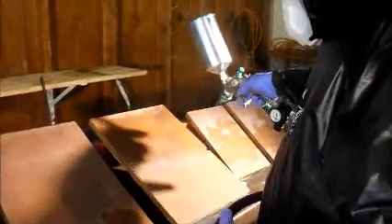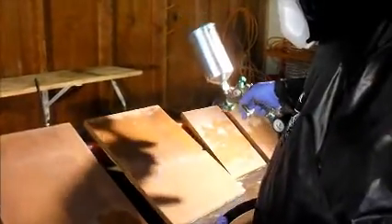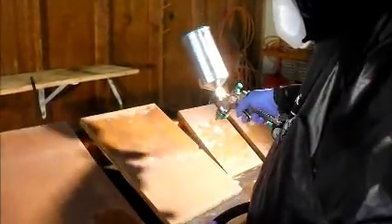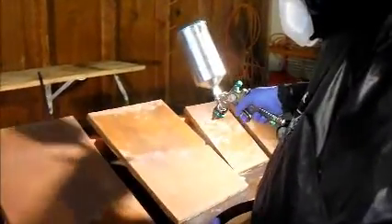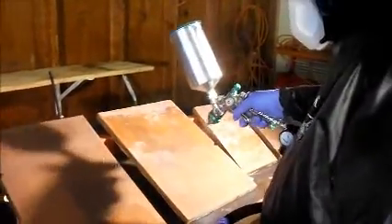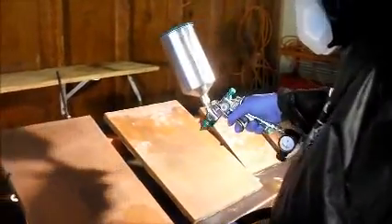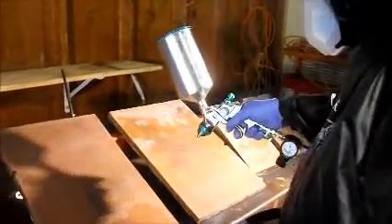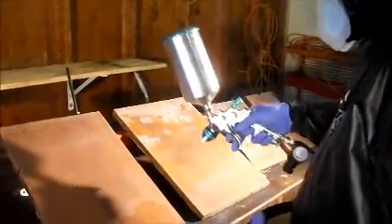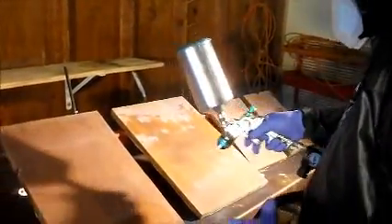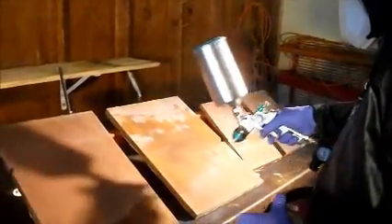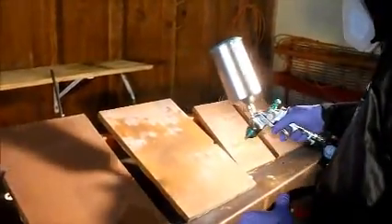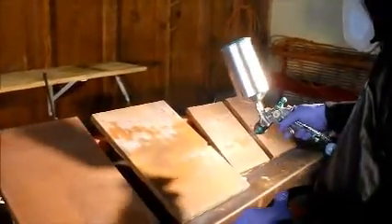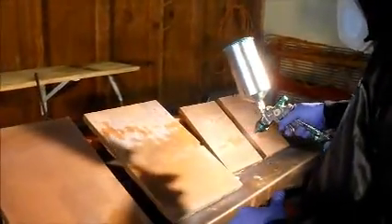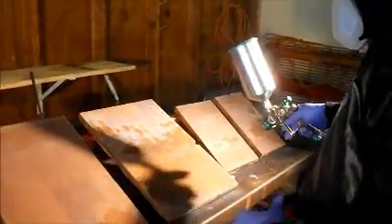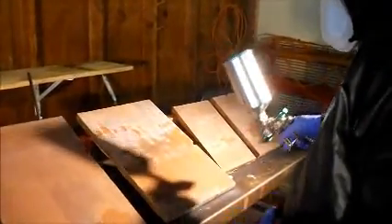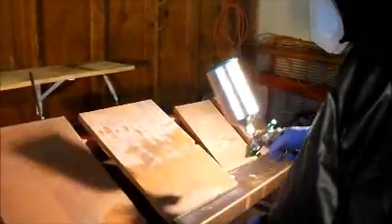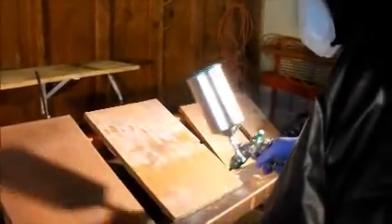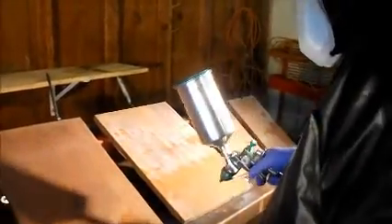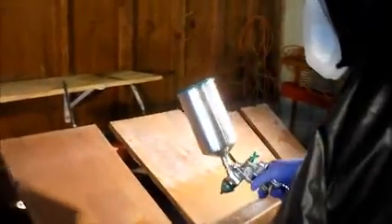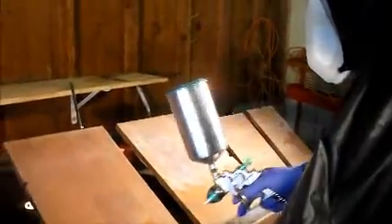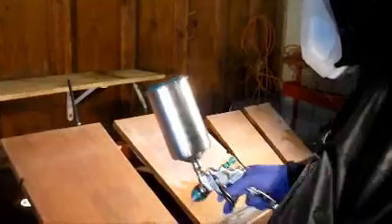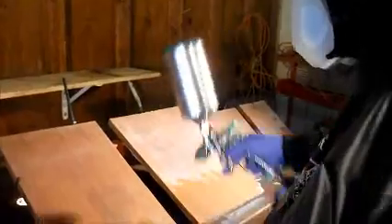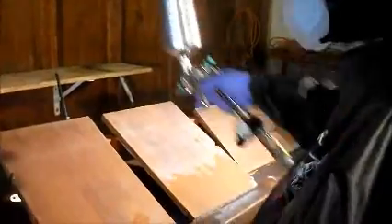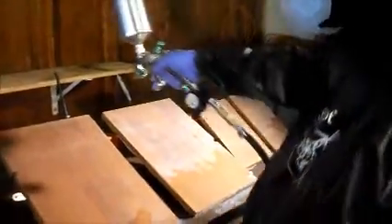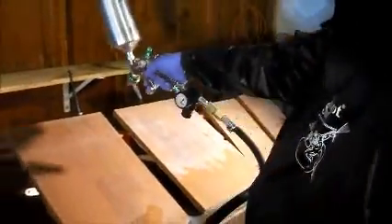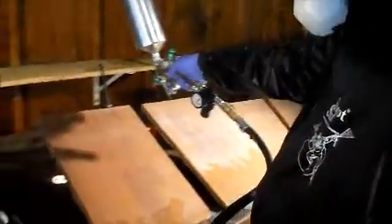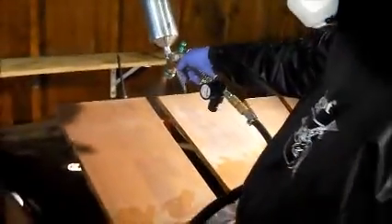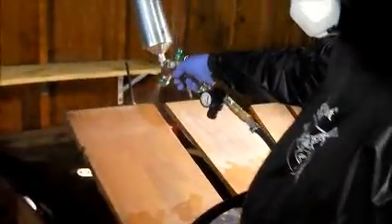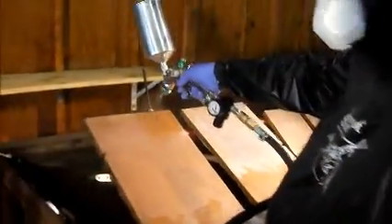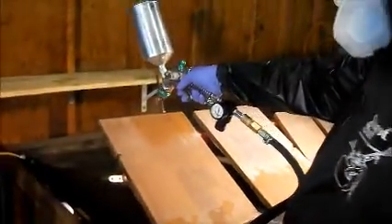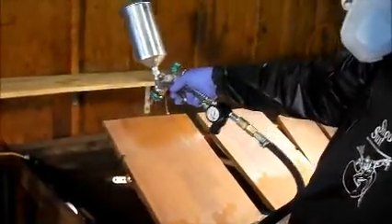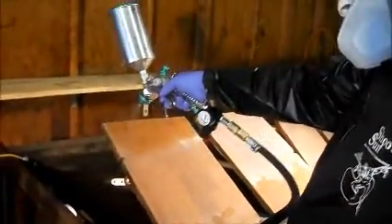These are the forms we're testing for concrete. This is an MDO form board, three-quarter inch.